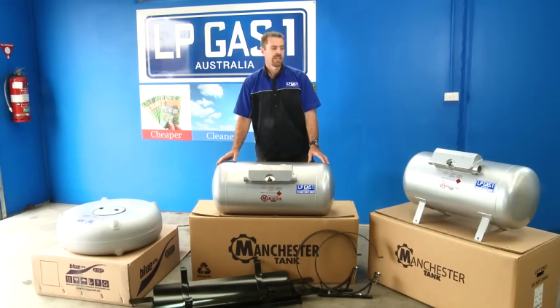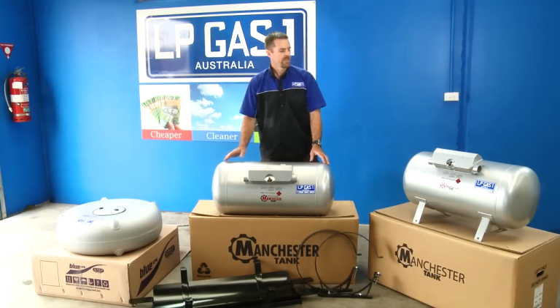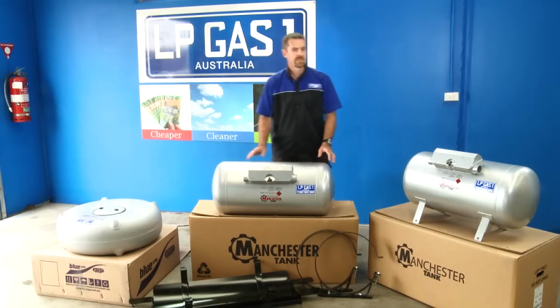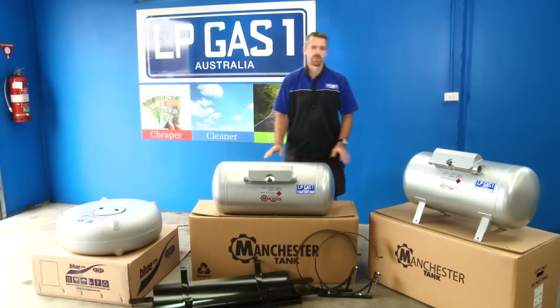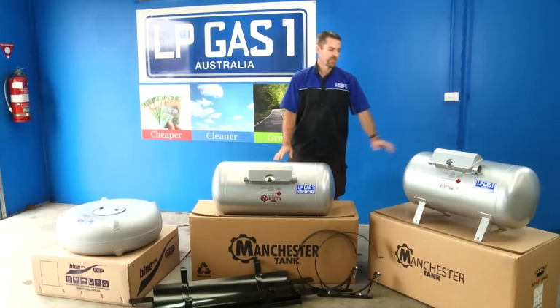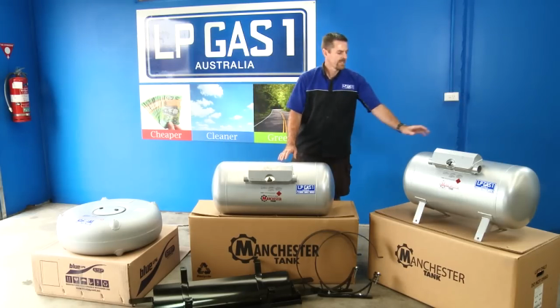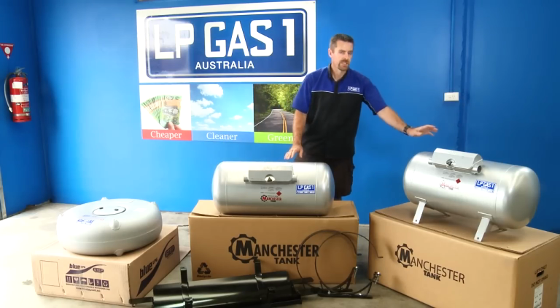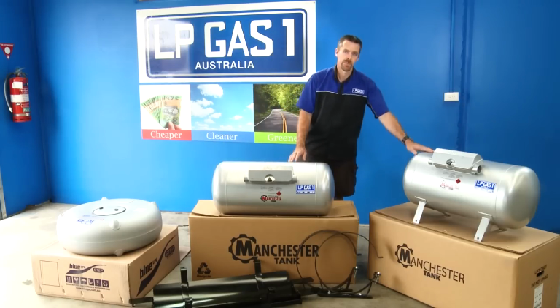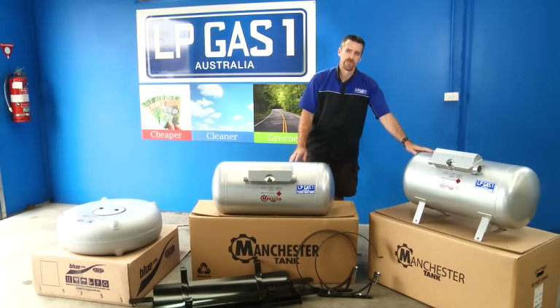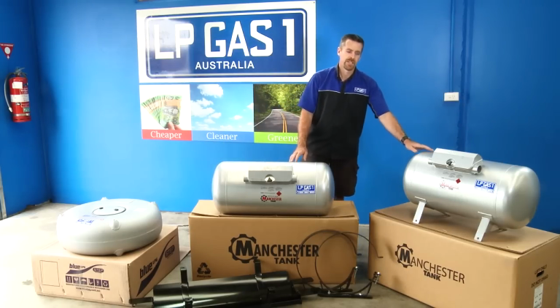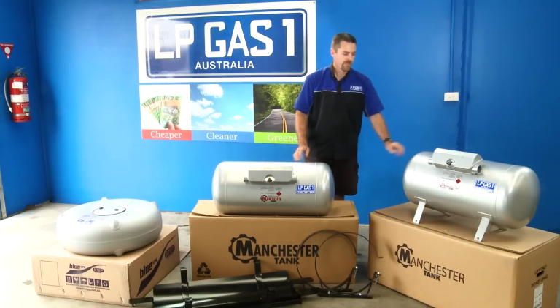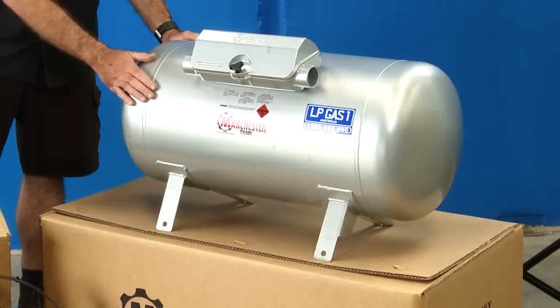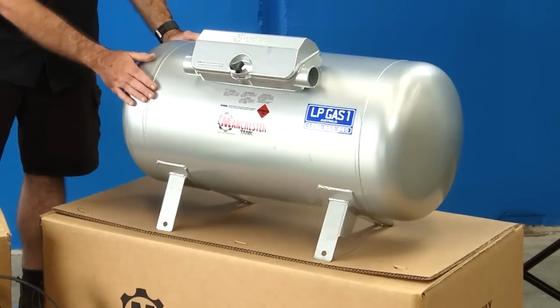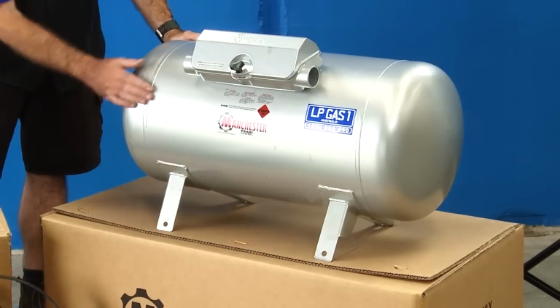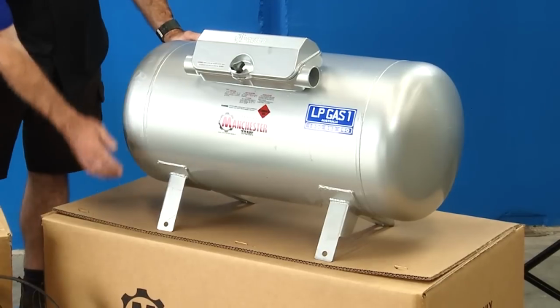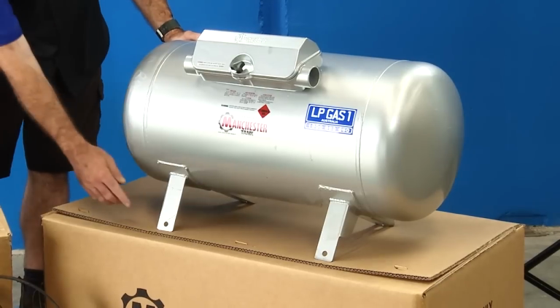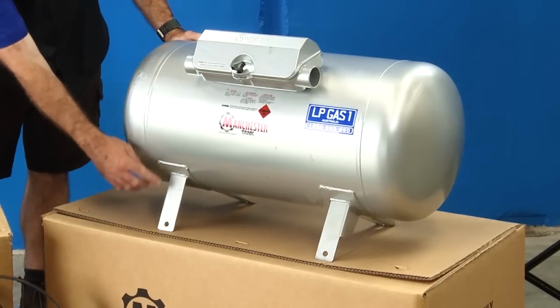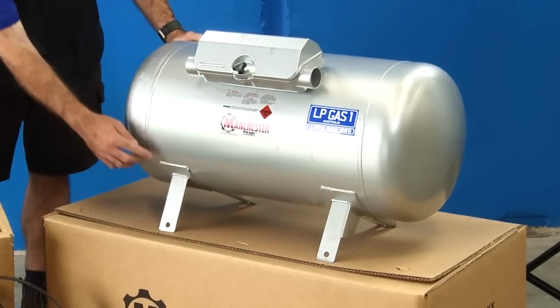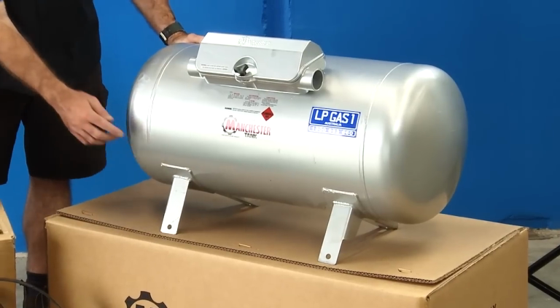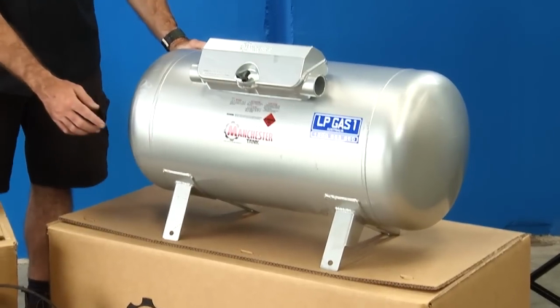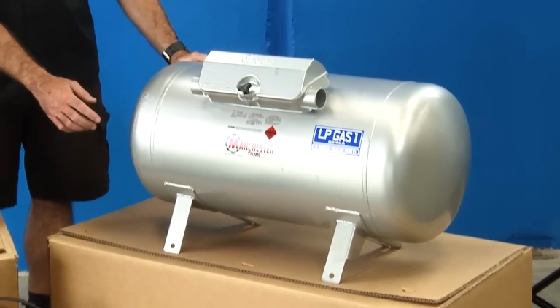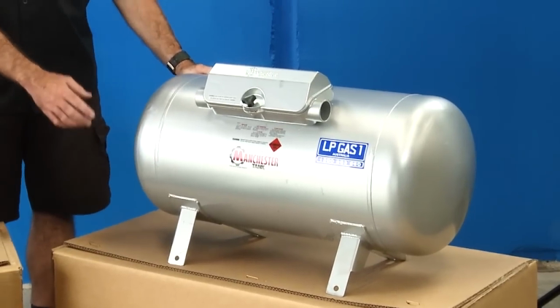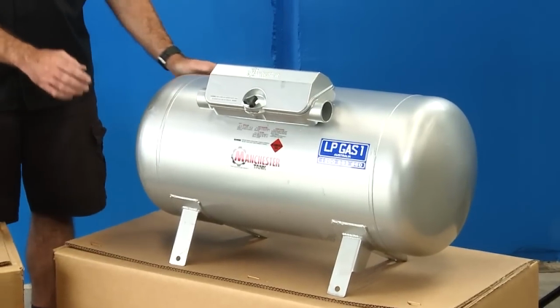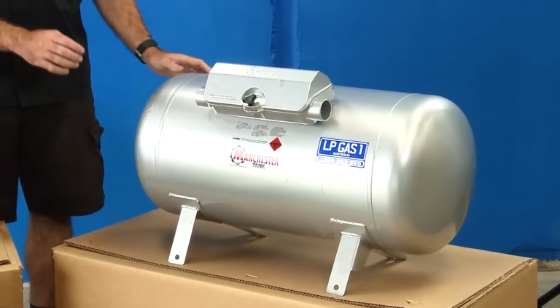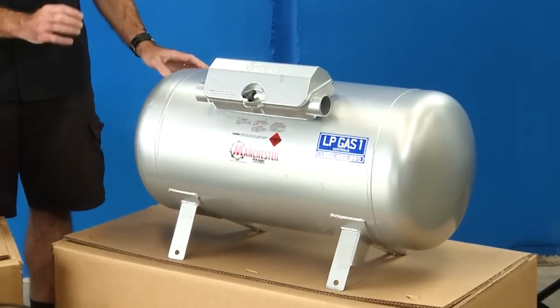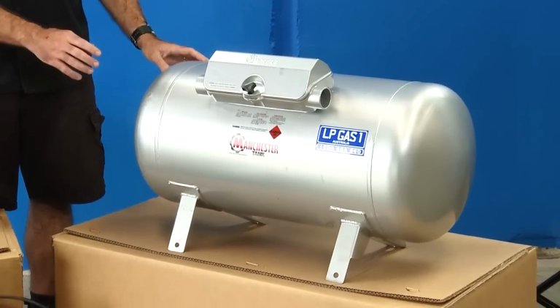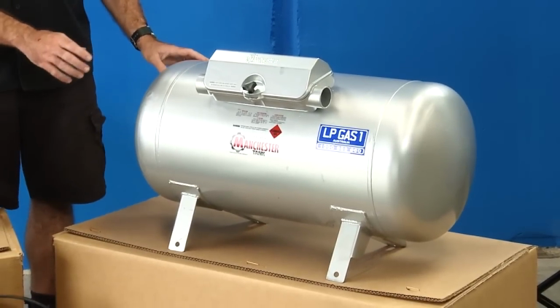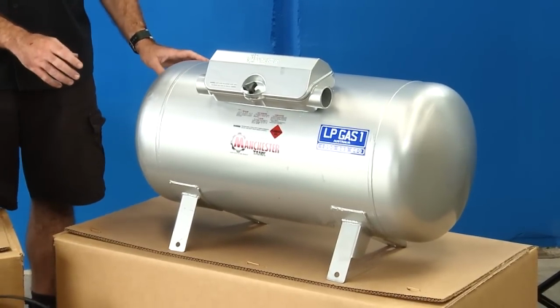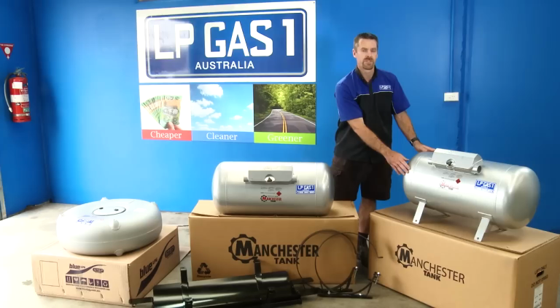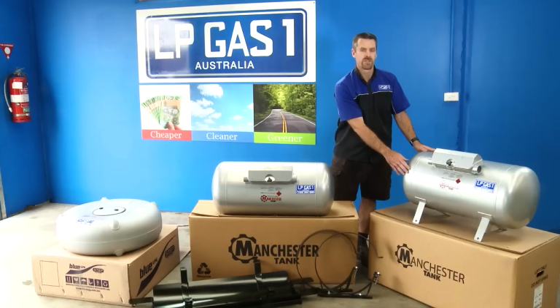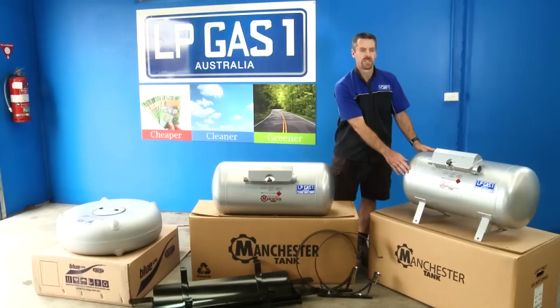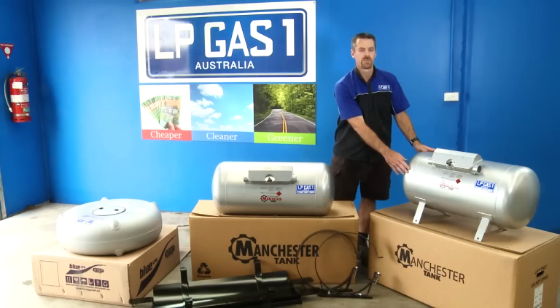Another type of cylindrical tank is like this one over here. As you can see, it has brackets already welded to it, and it is designed specifically for certain vehicles.